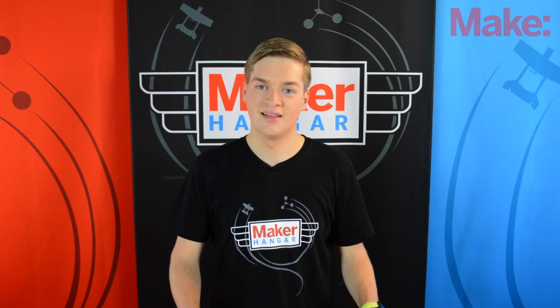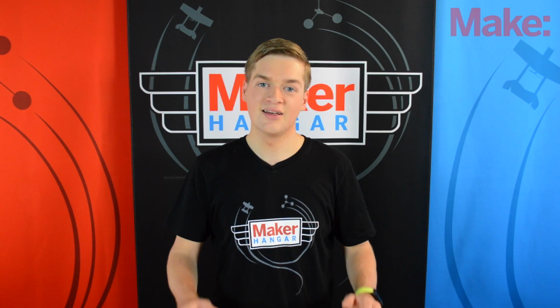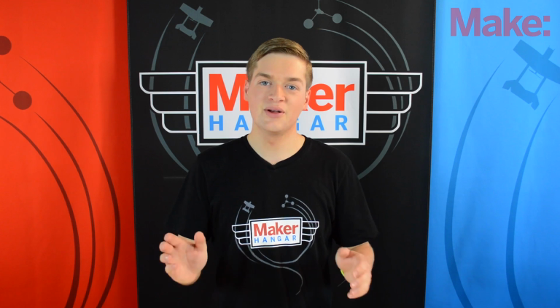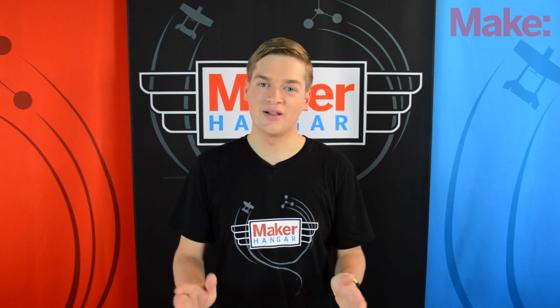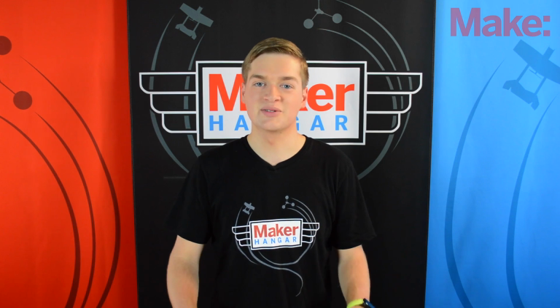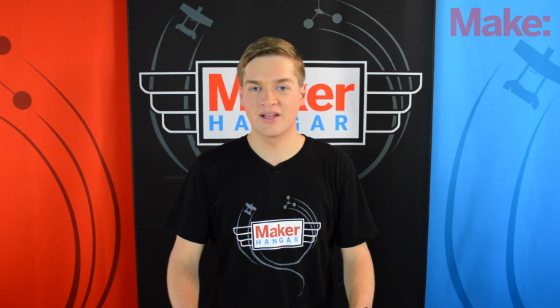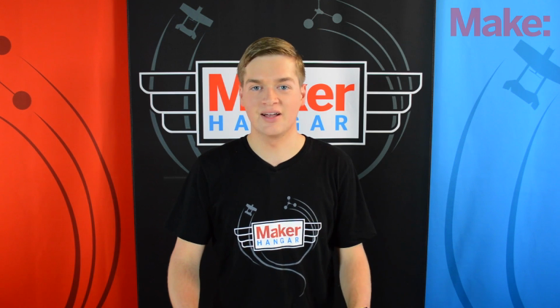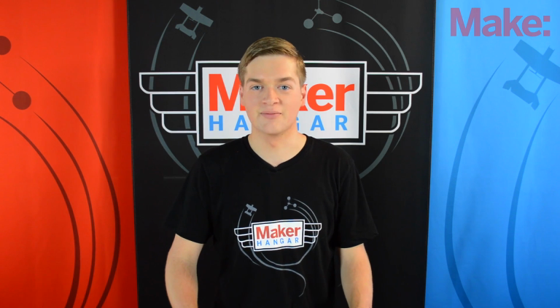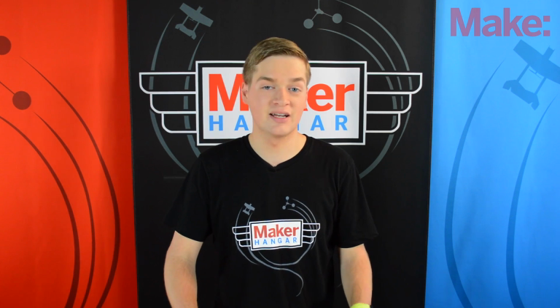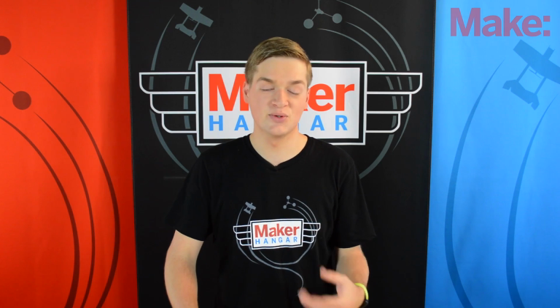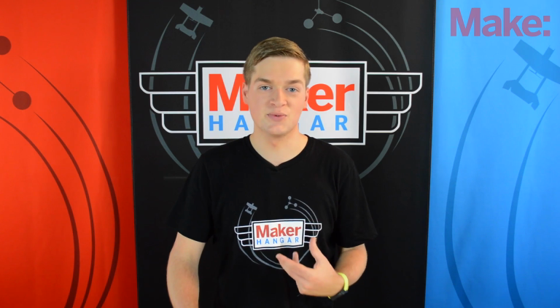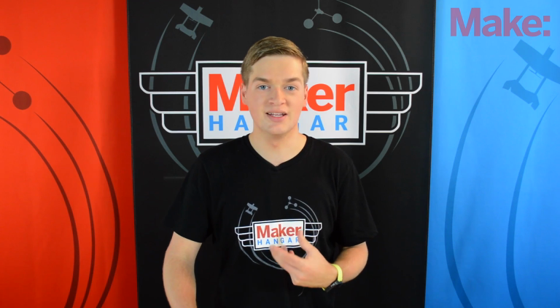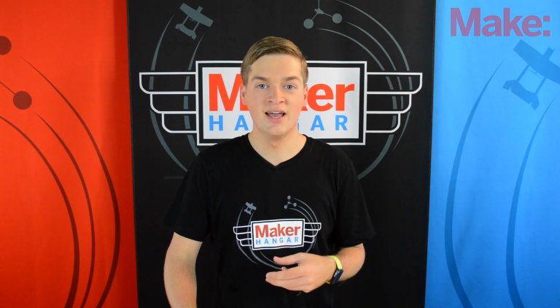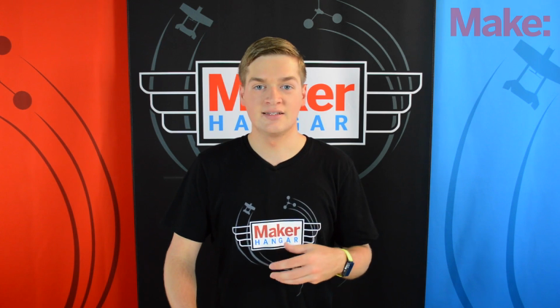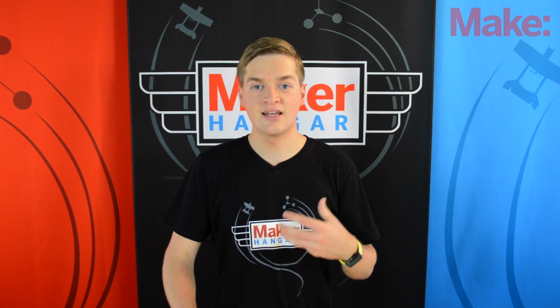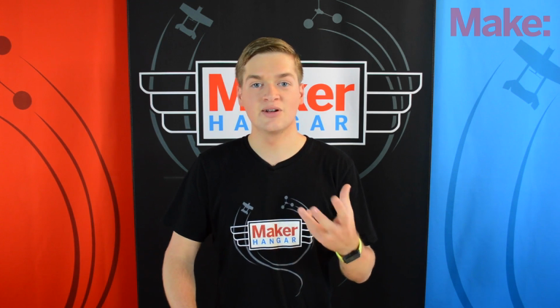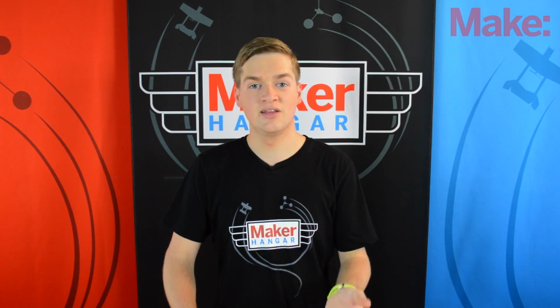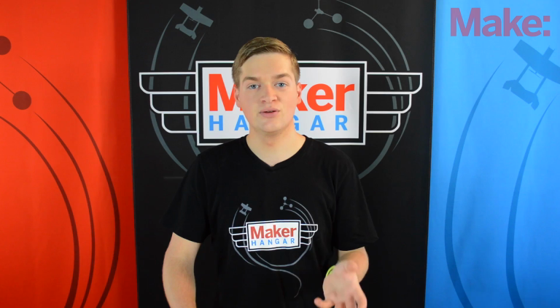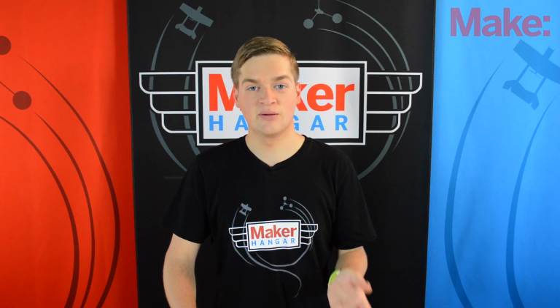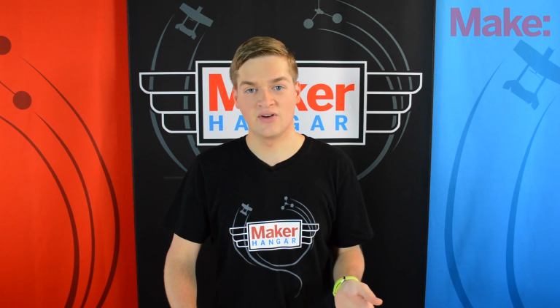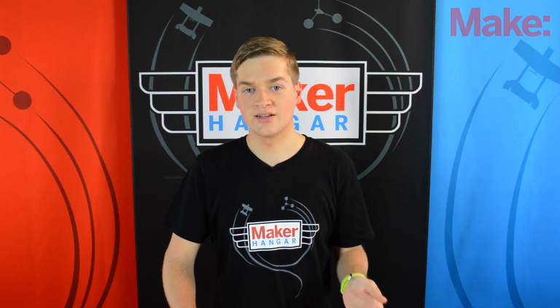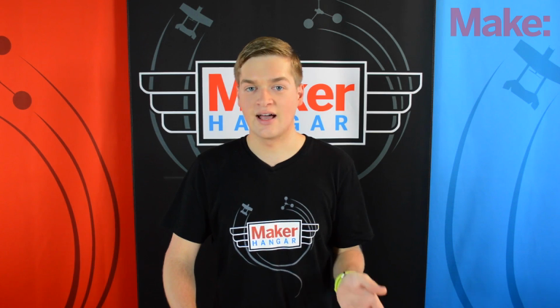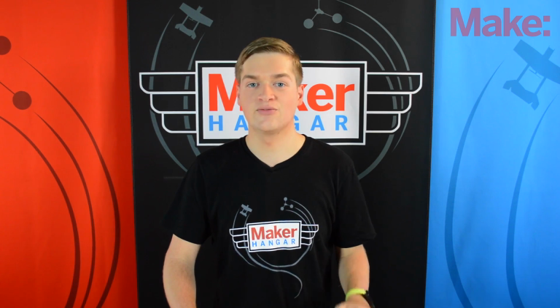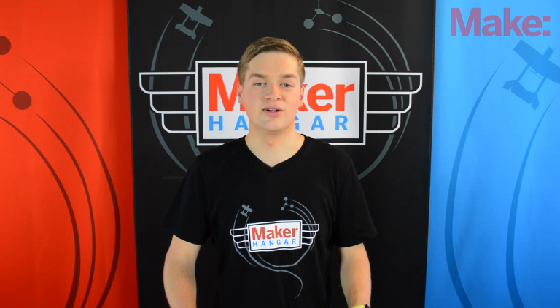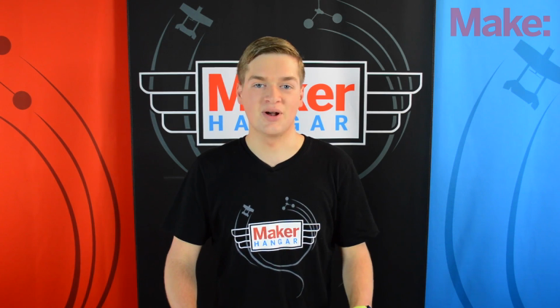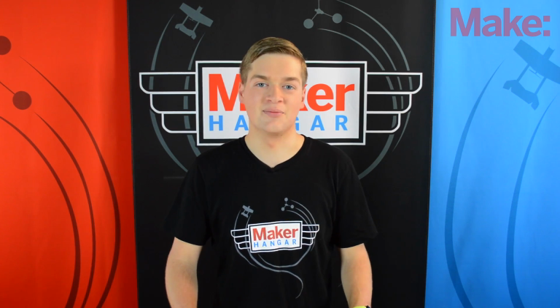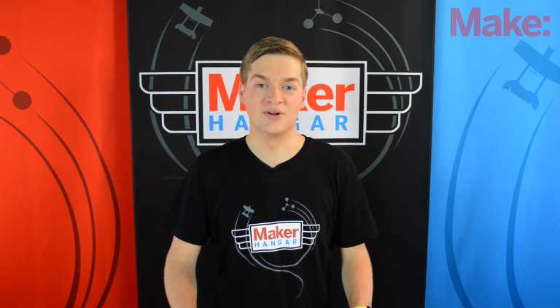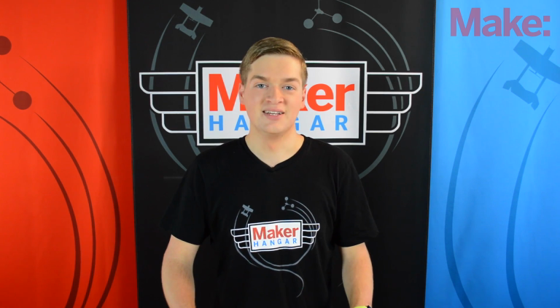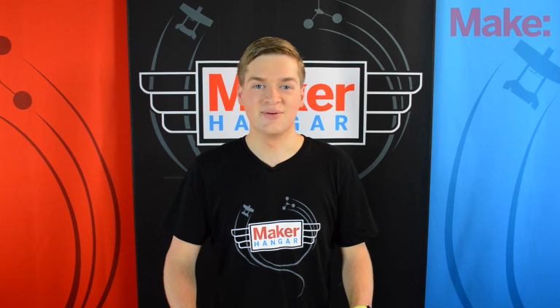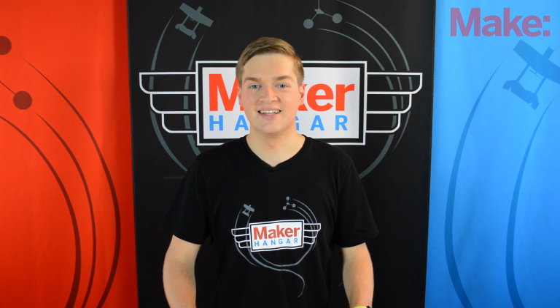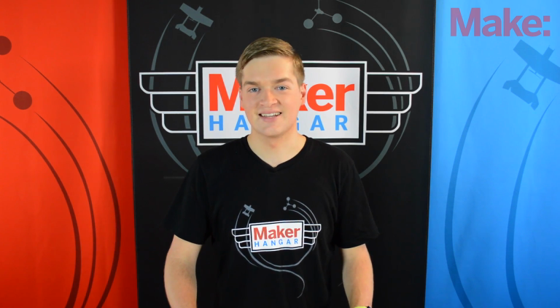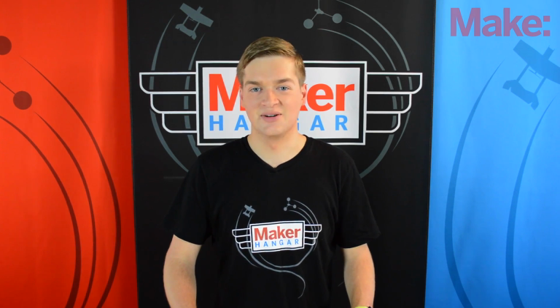Hello and welcome to Maker Hanger. My name is Lucas Weekly and today I'm going to be giving you some advice on how to fly your TriCopter. So let's get started.